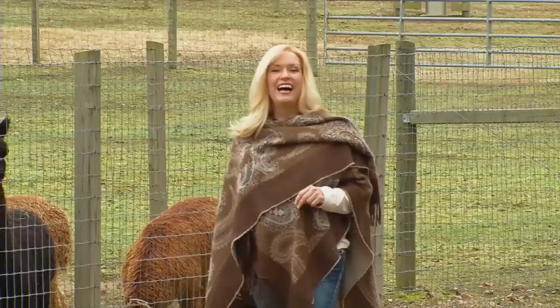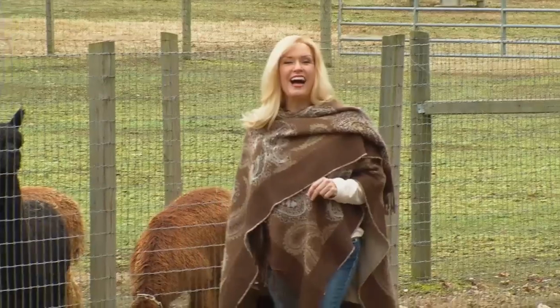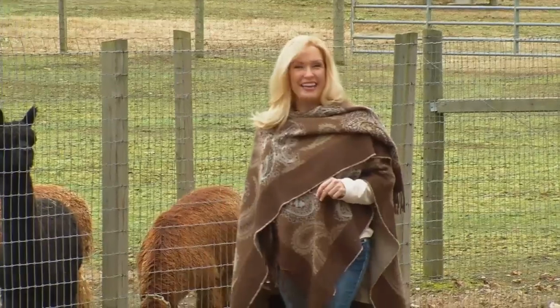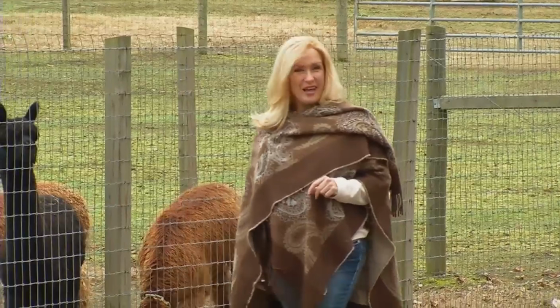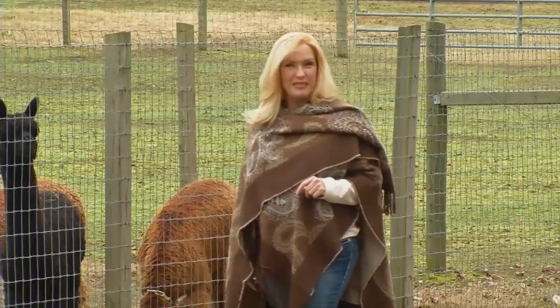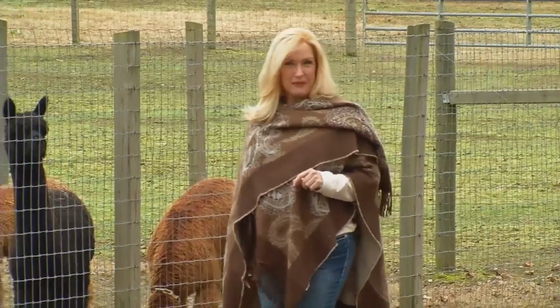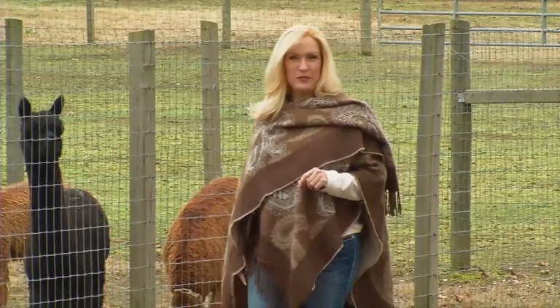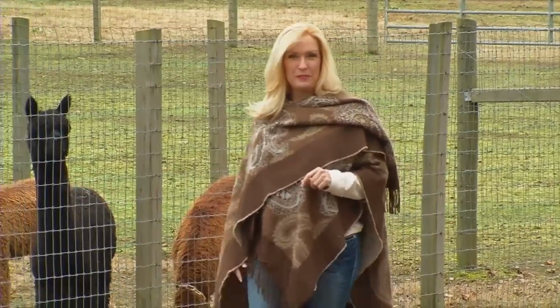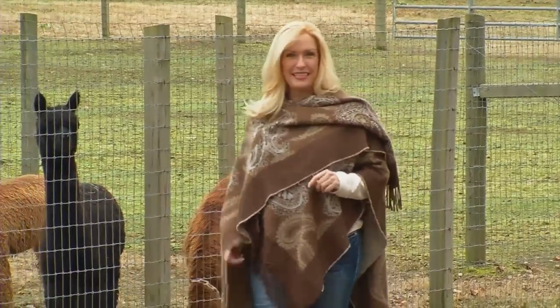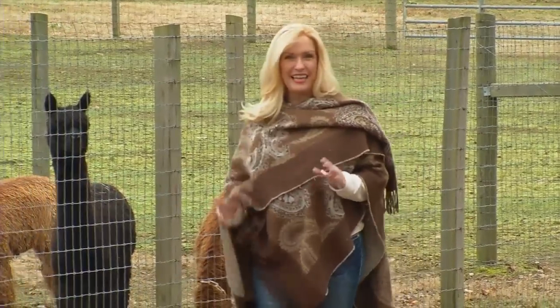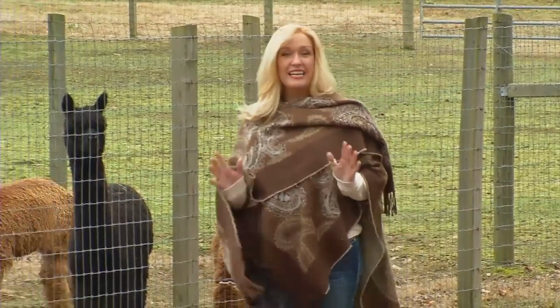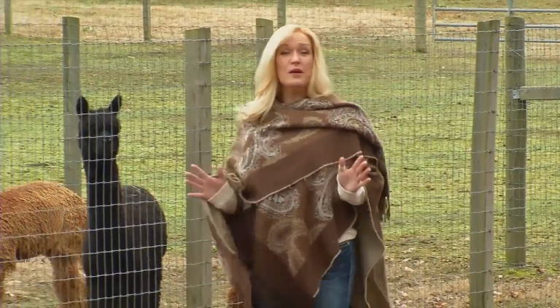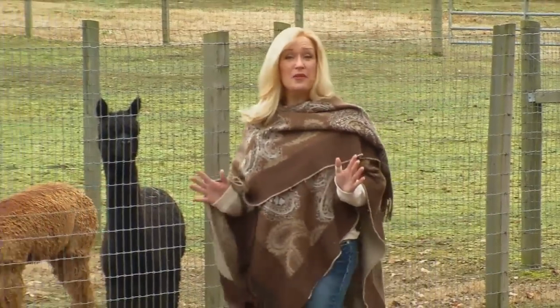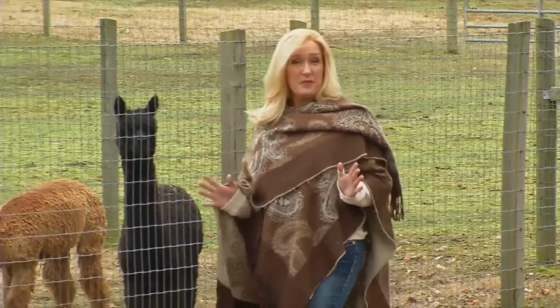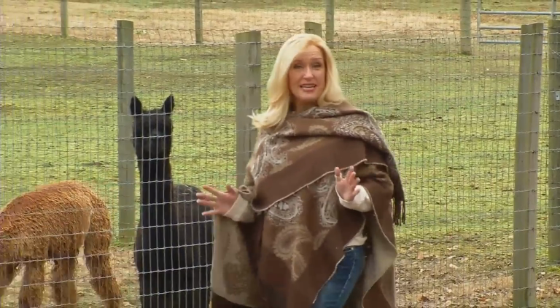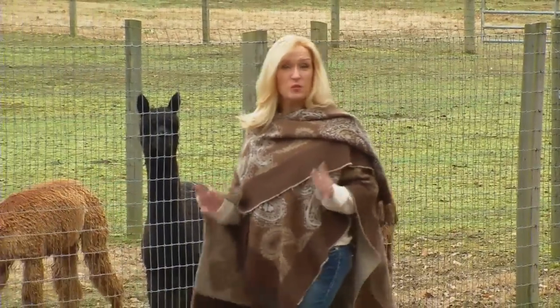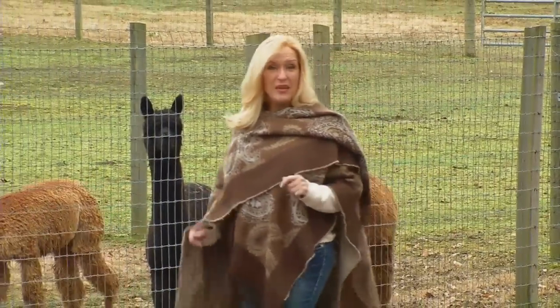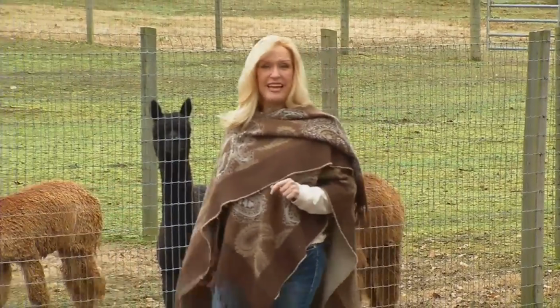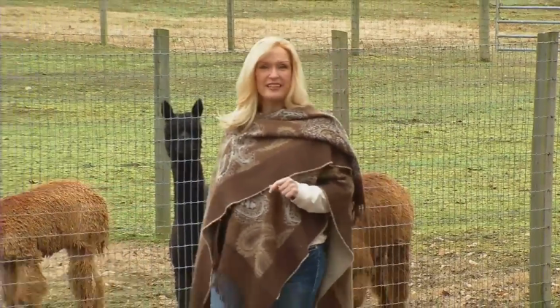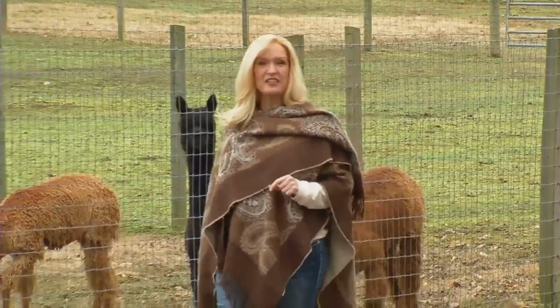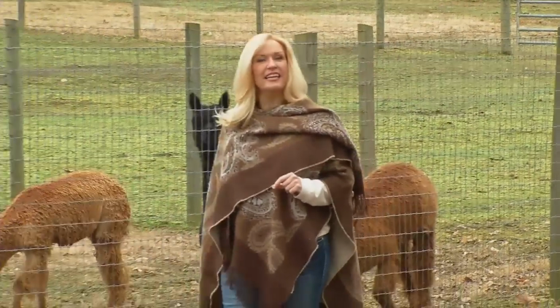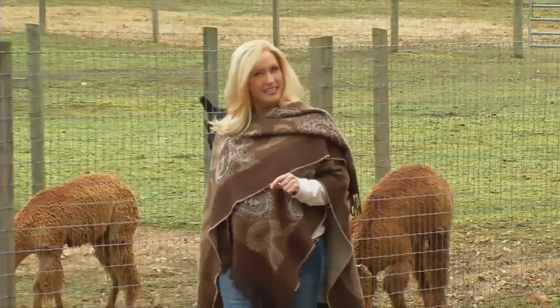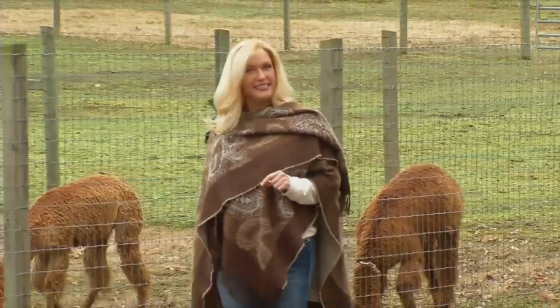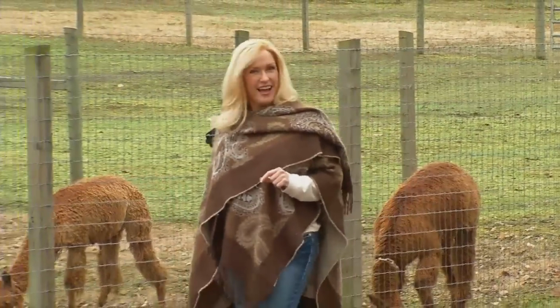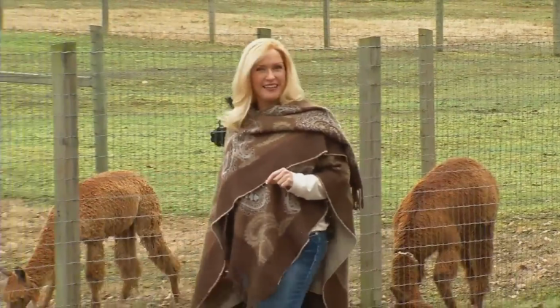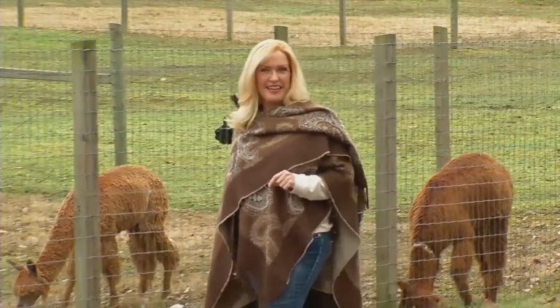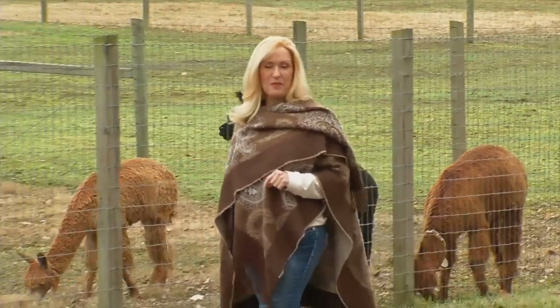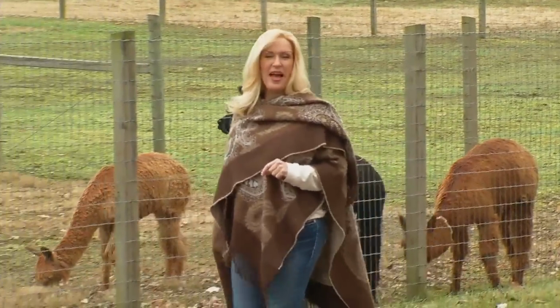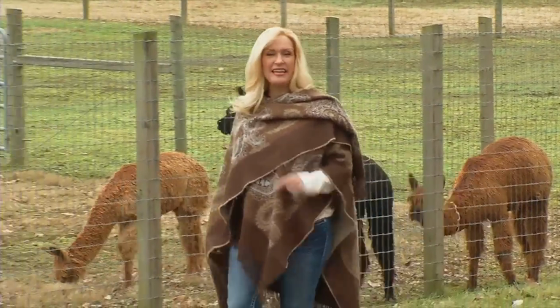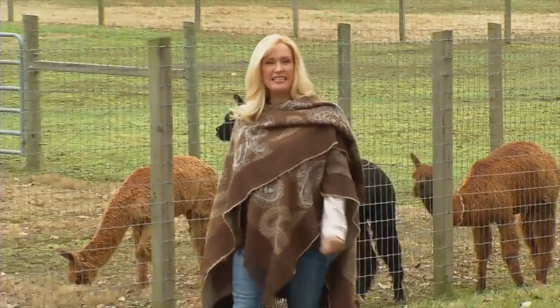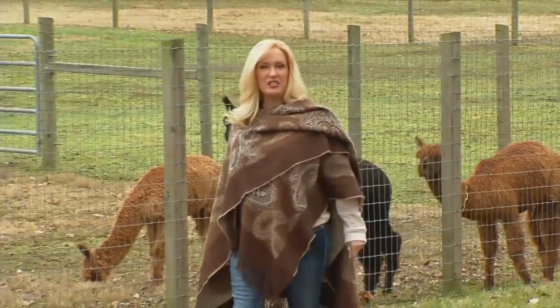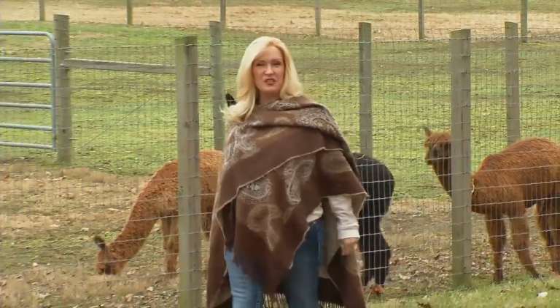Hi, I'm Diane Williamson. Come with me as we take a look inside the alpaca industry.